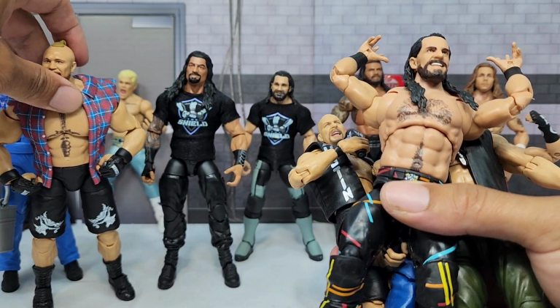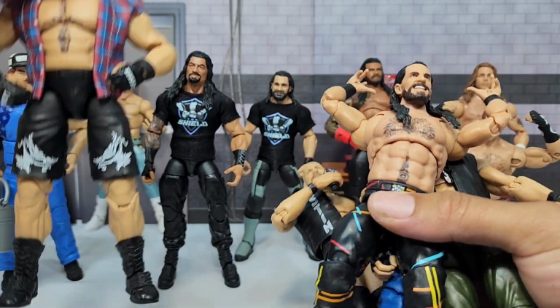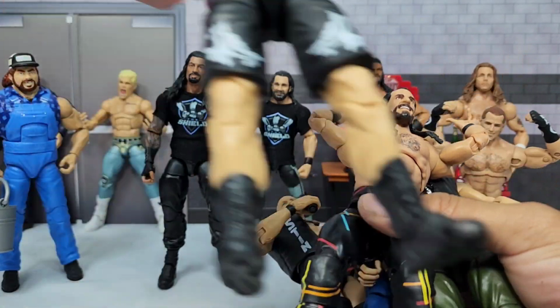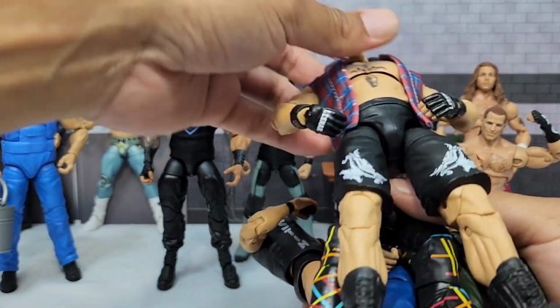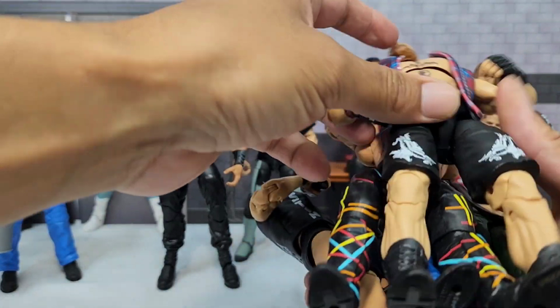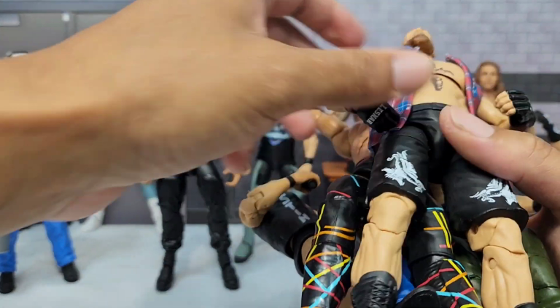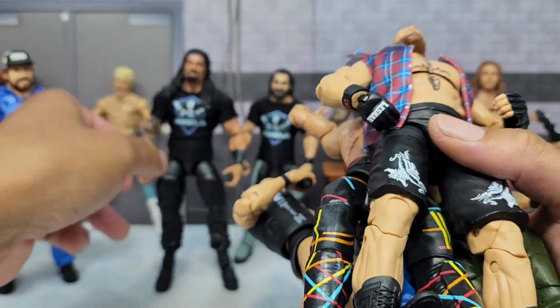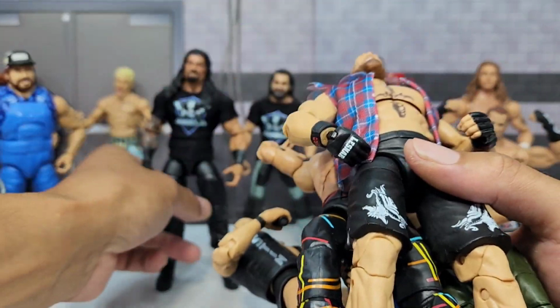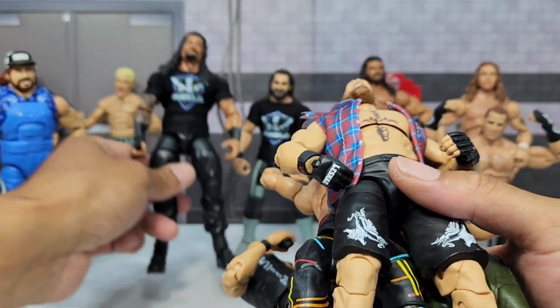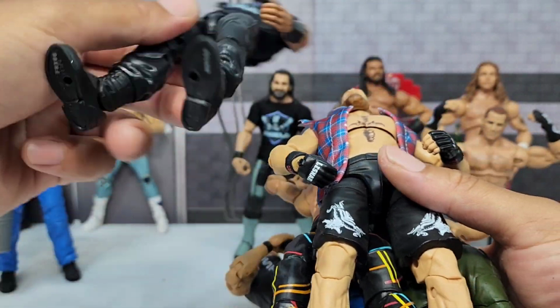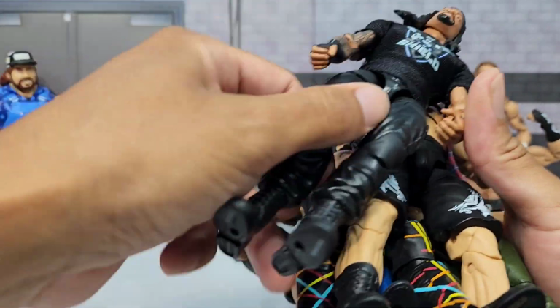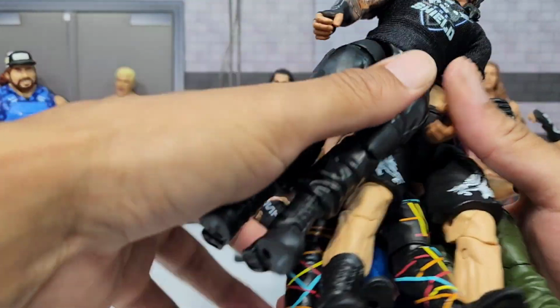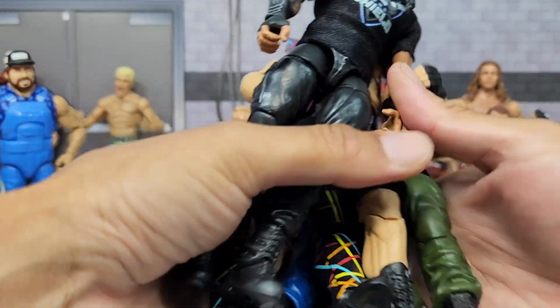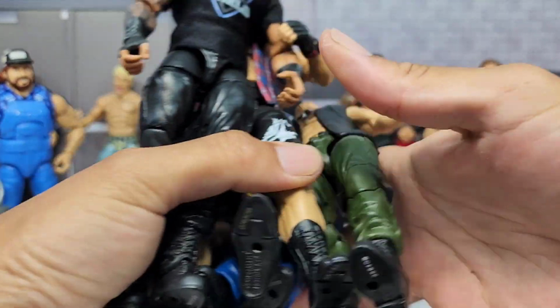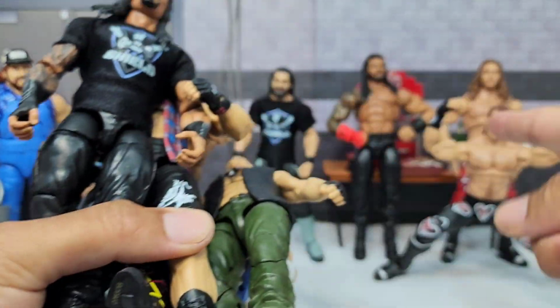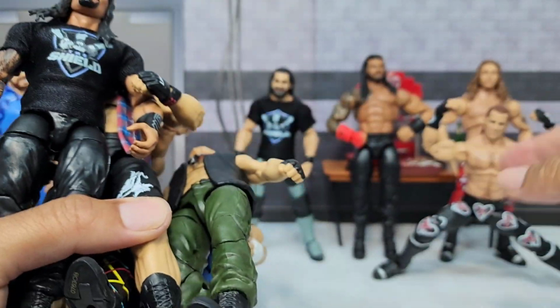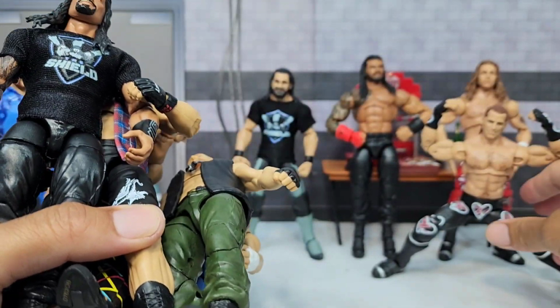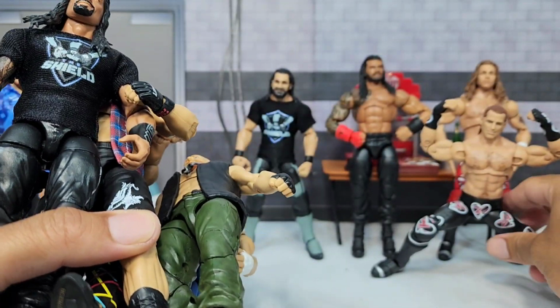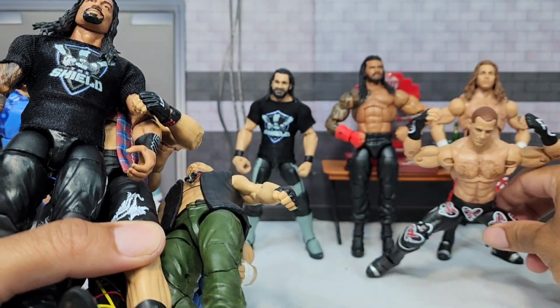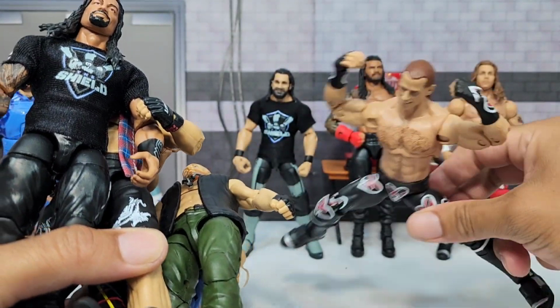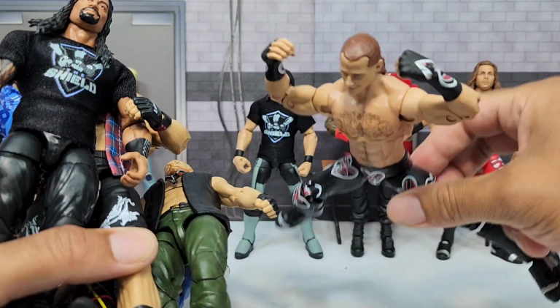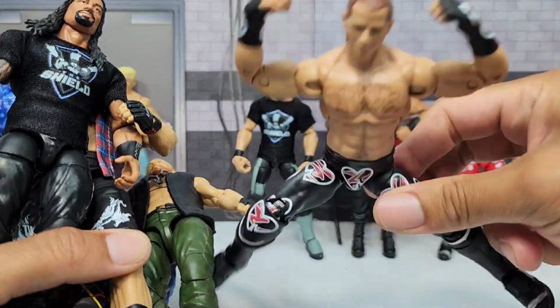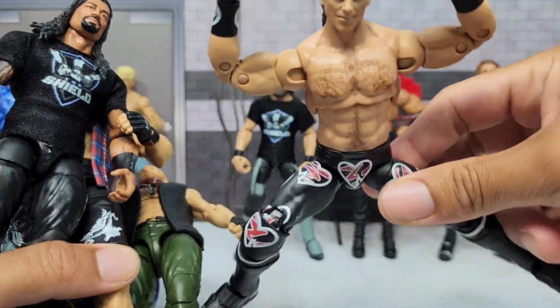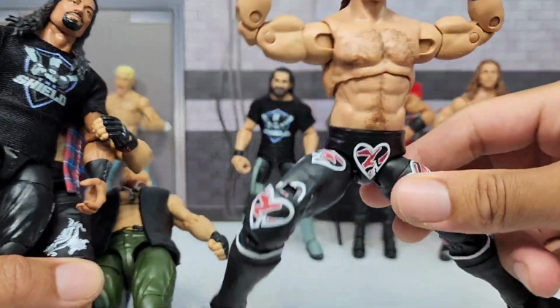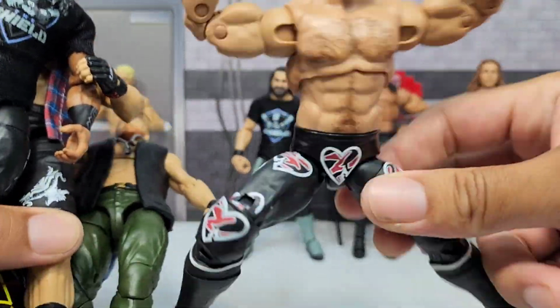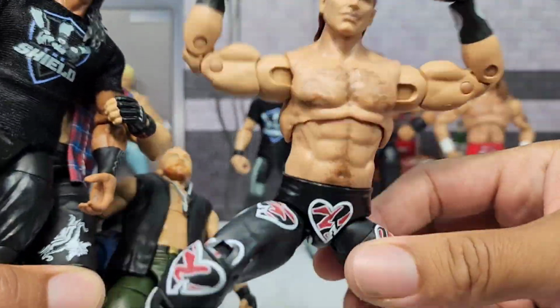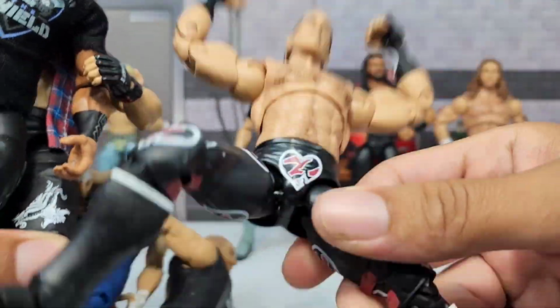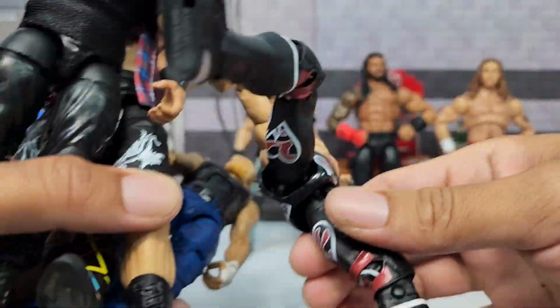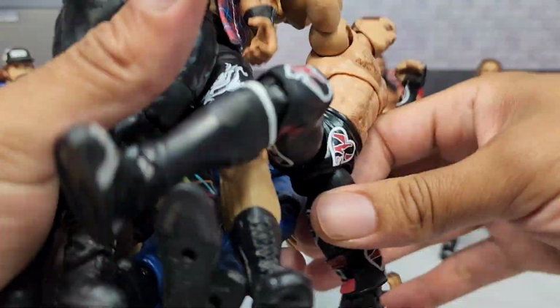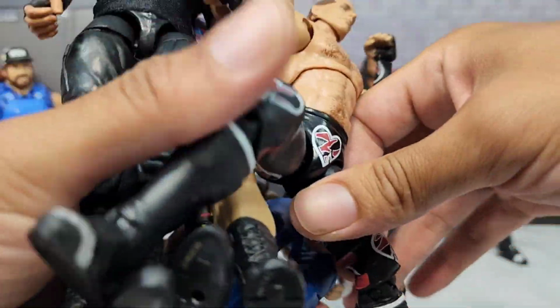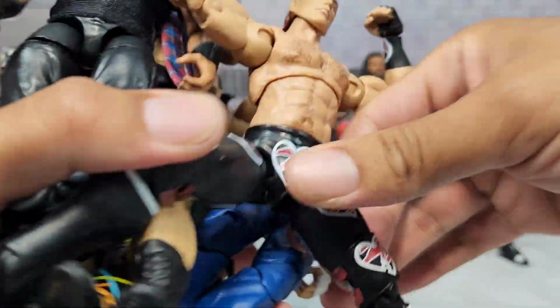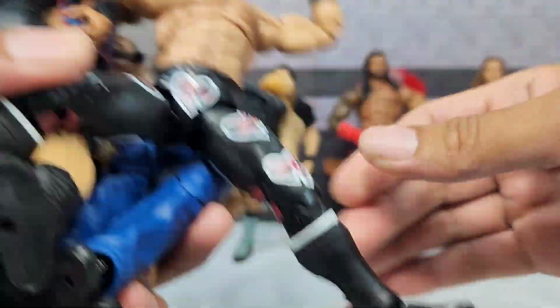Big Dog, Roman Reigns, Beastie, Shawn Michaels — you better dial it up. Let's get them cracked, boys.